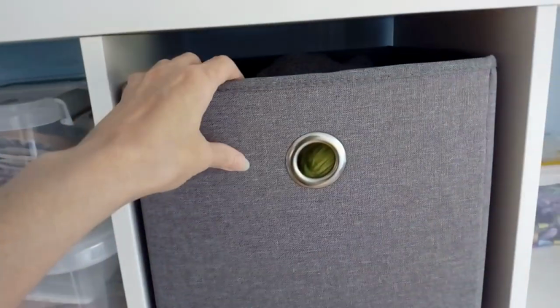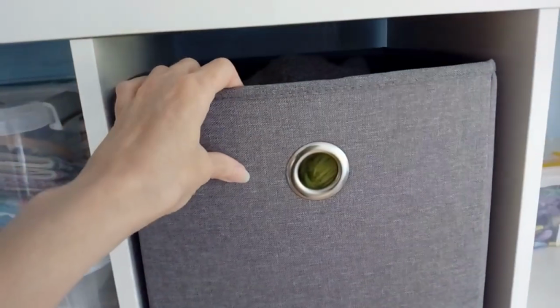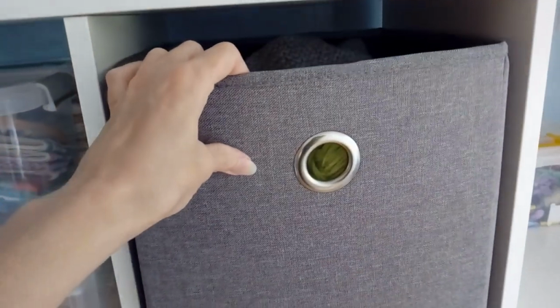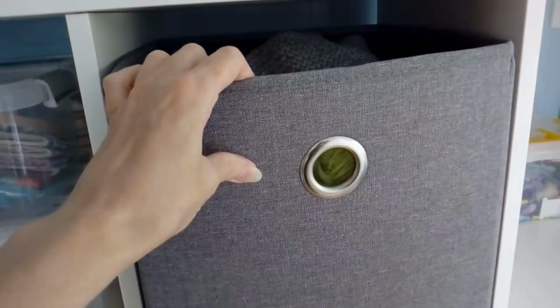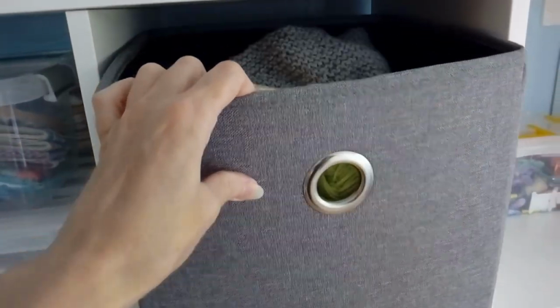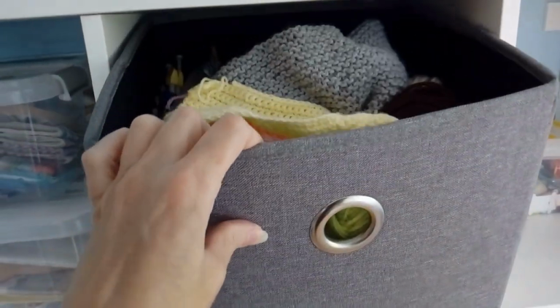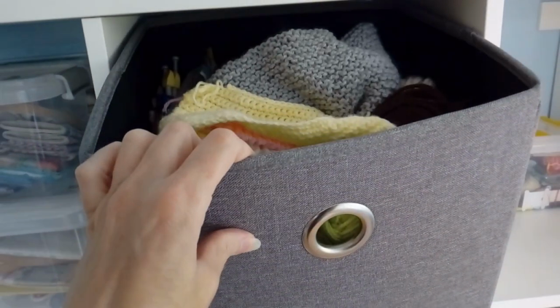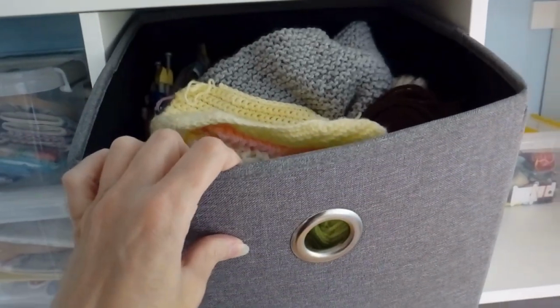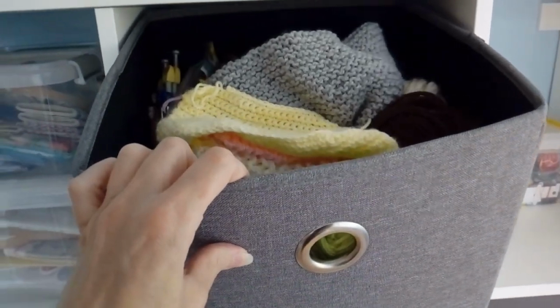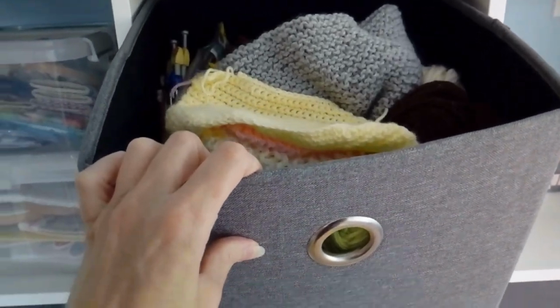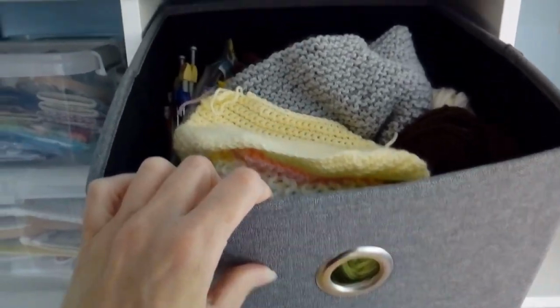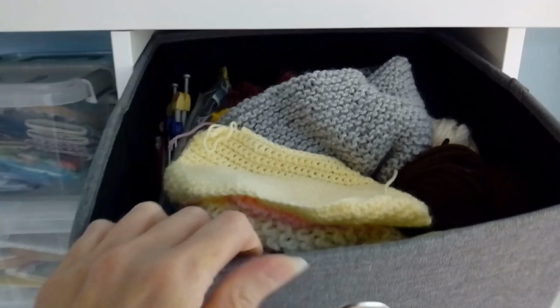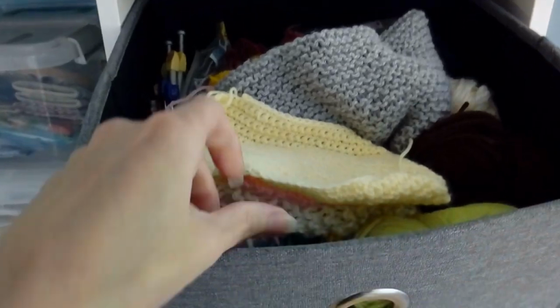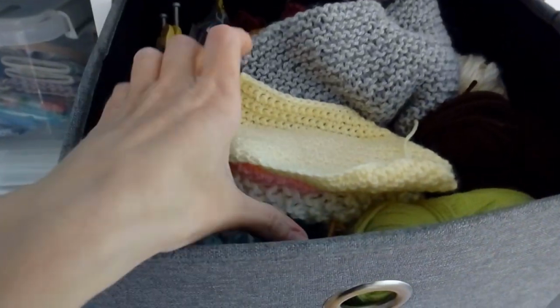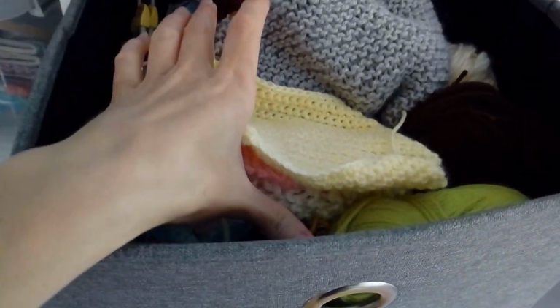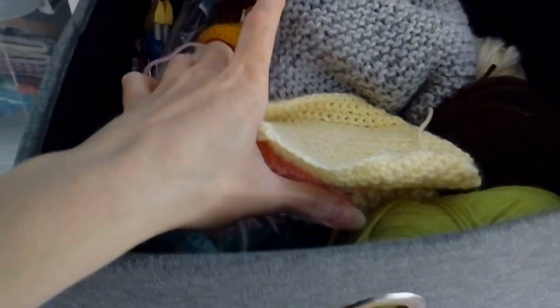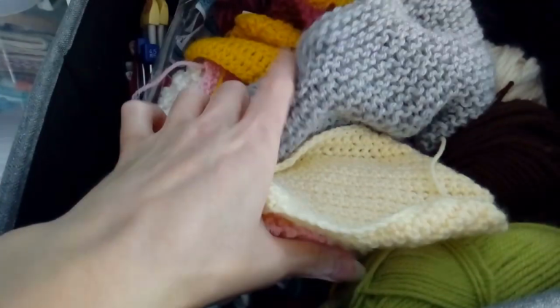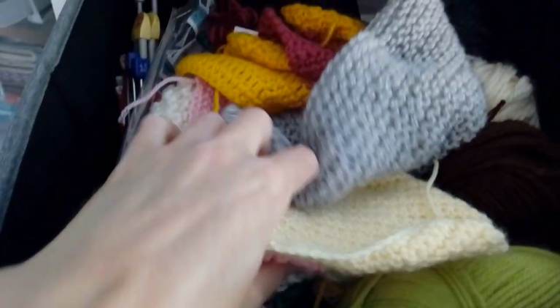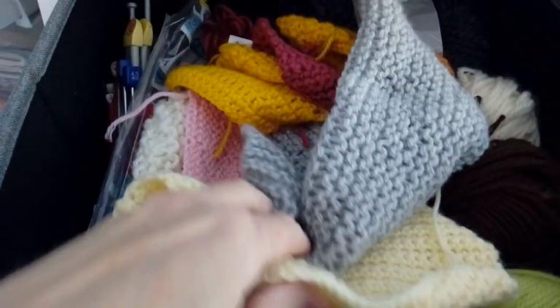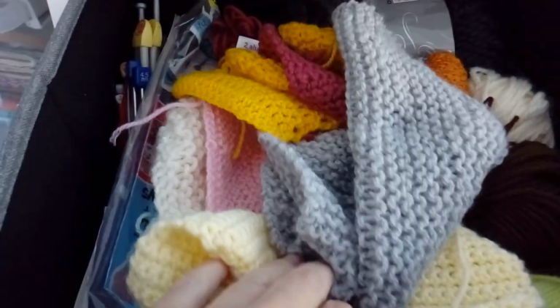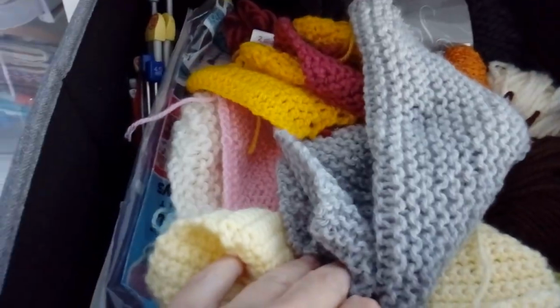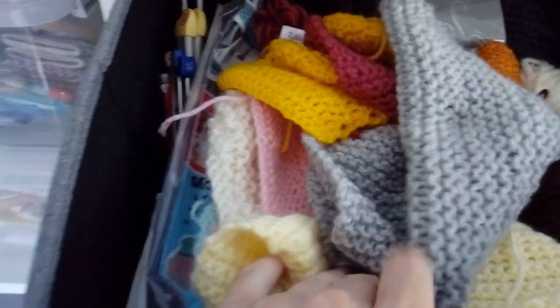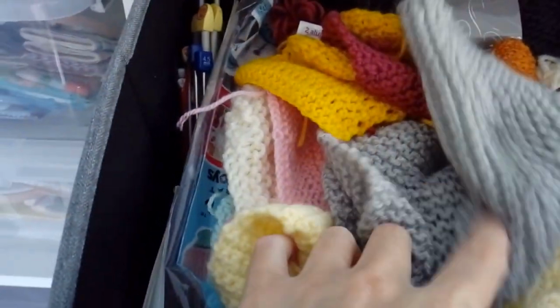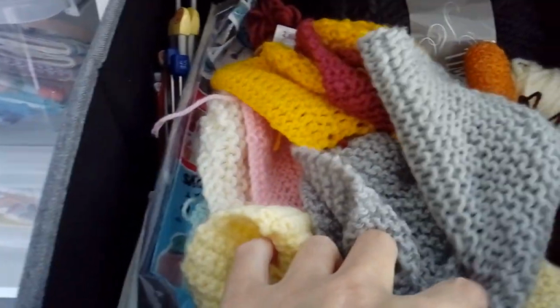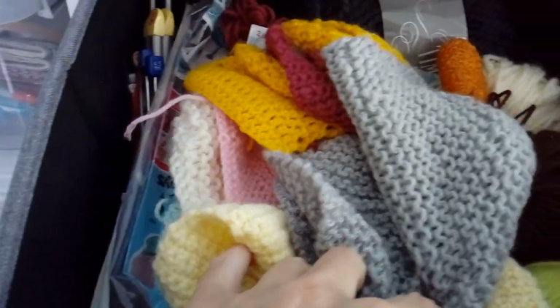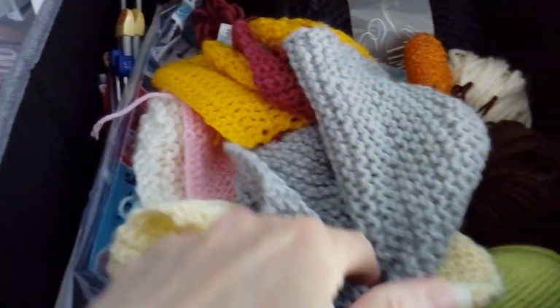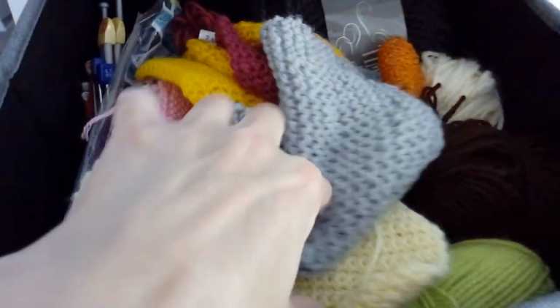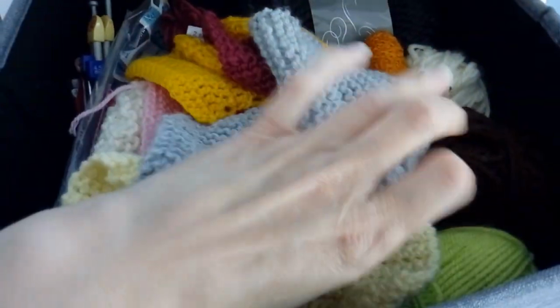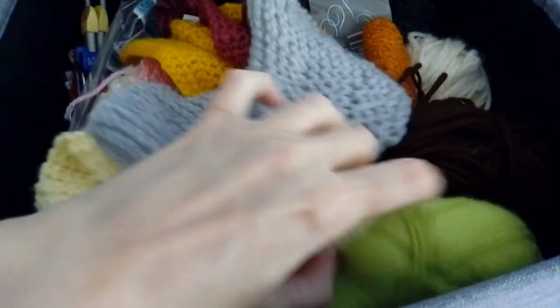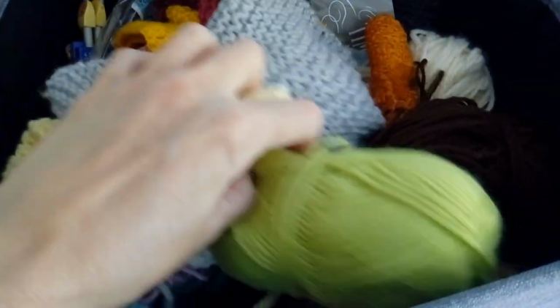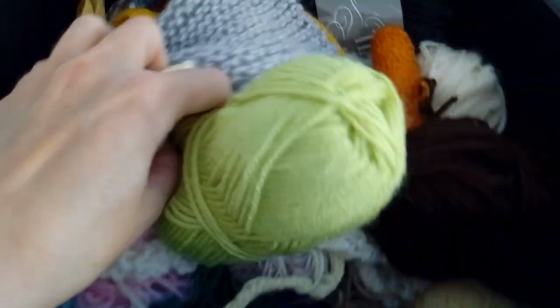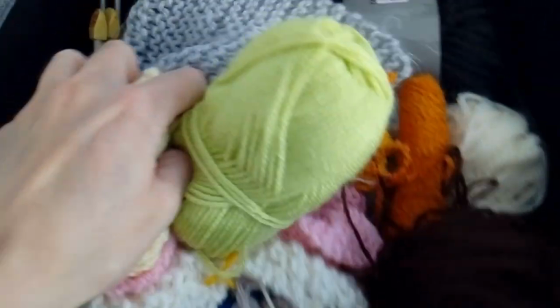In here is lots of wool, and a bit of knitting and crochet that I like to have a dabble in now and again.